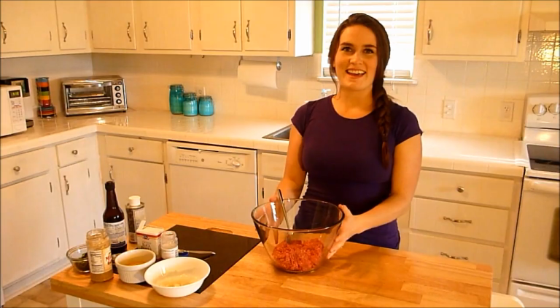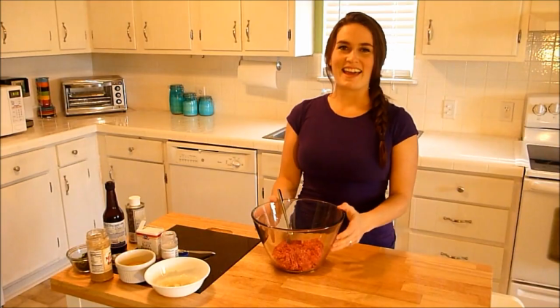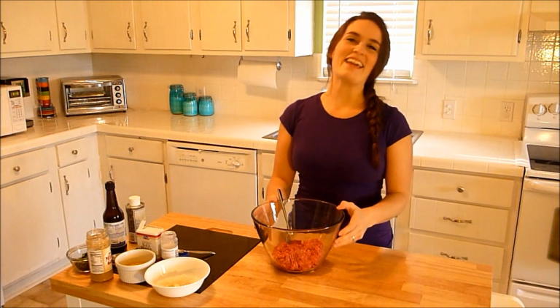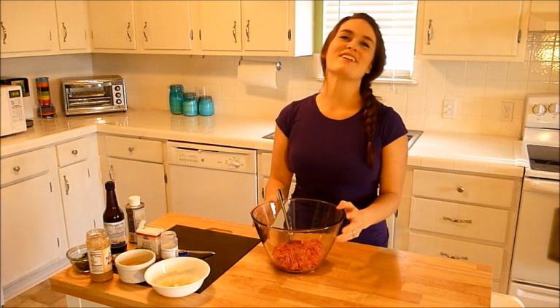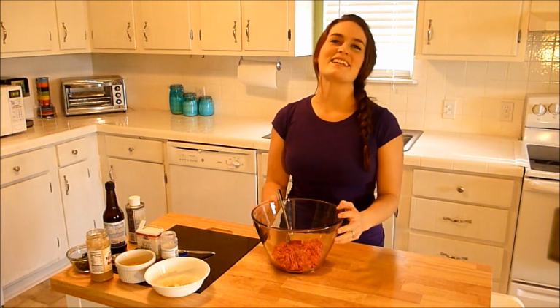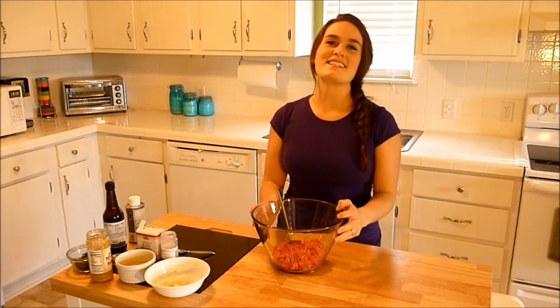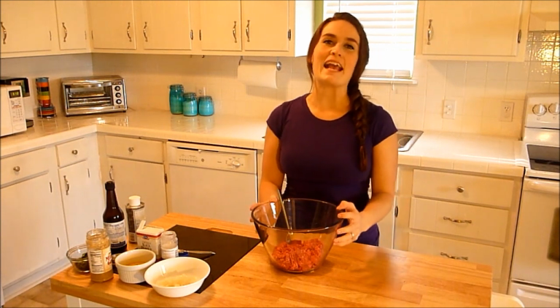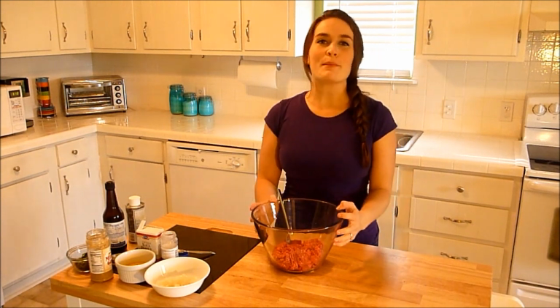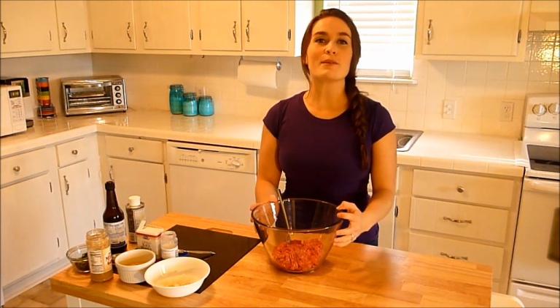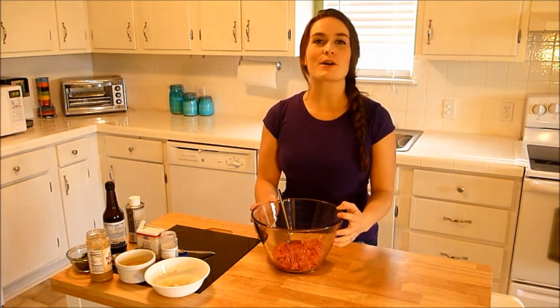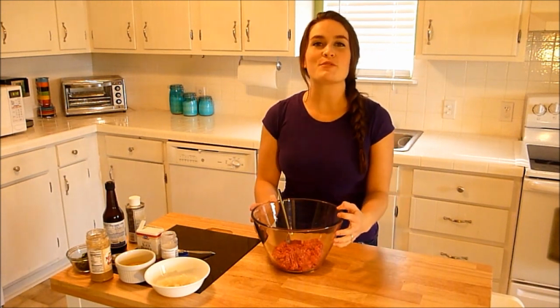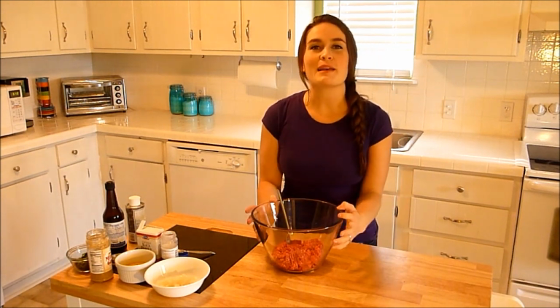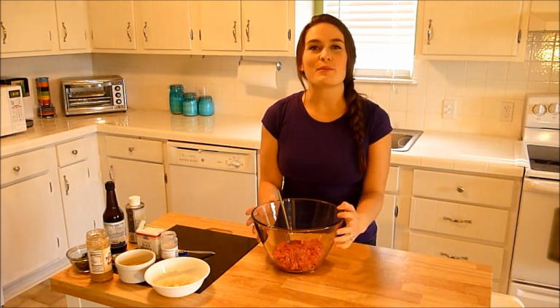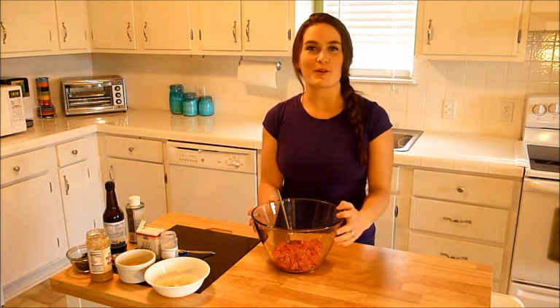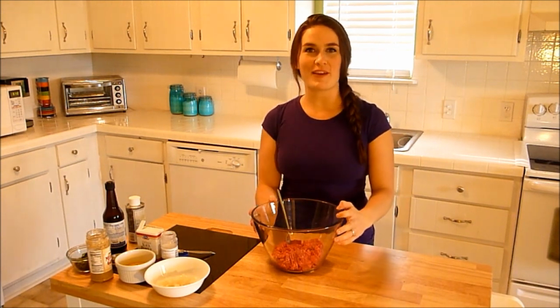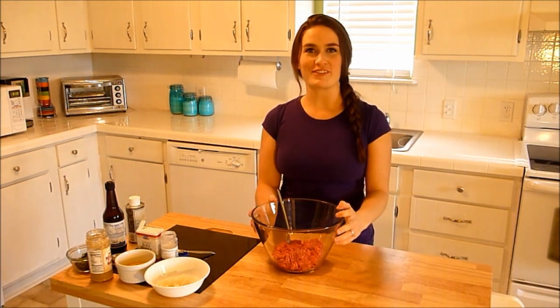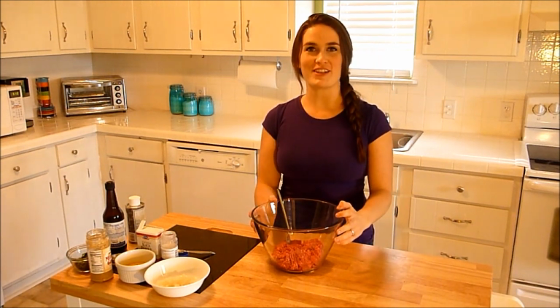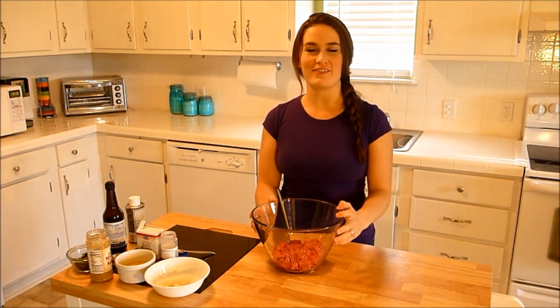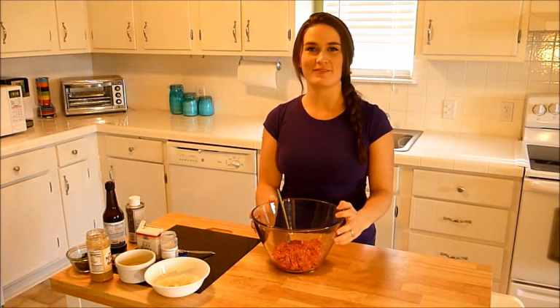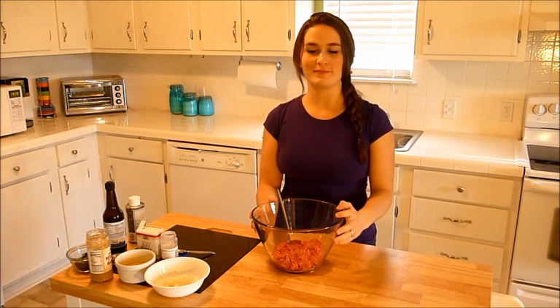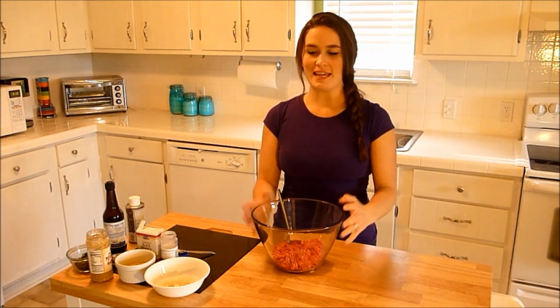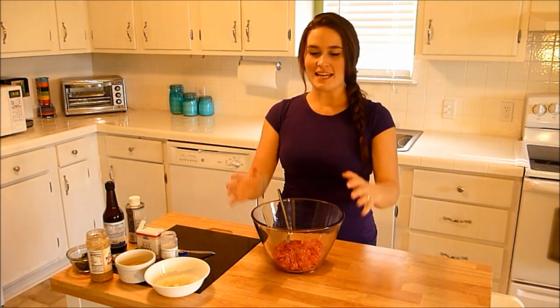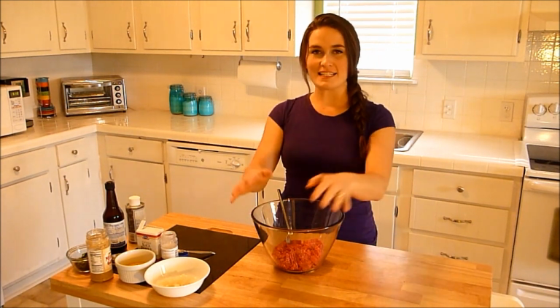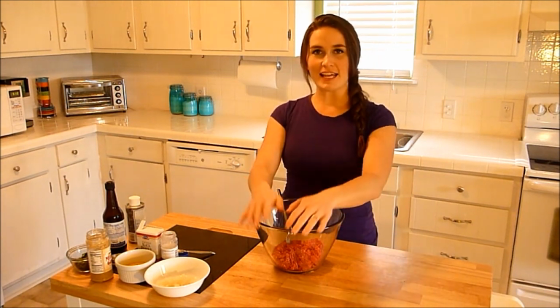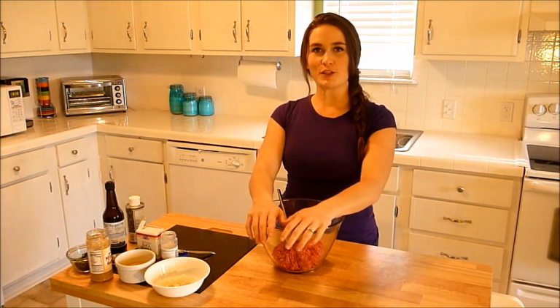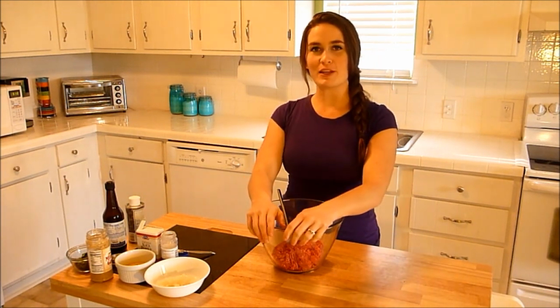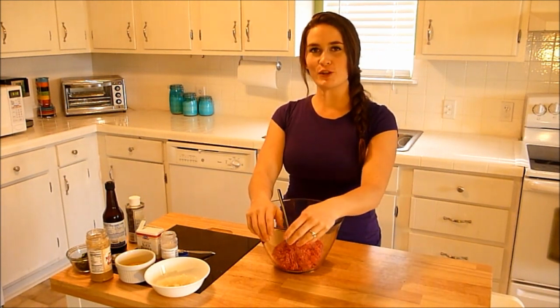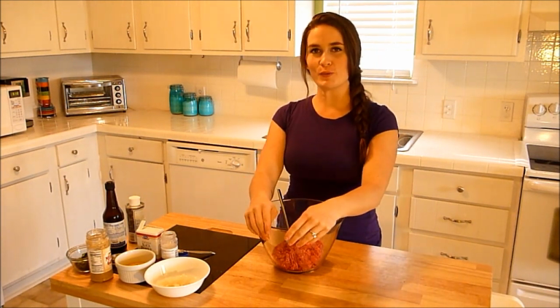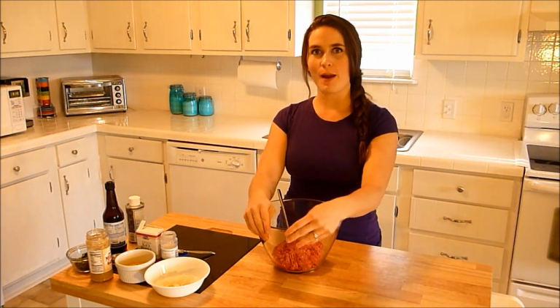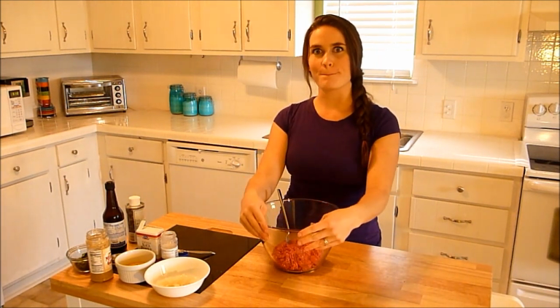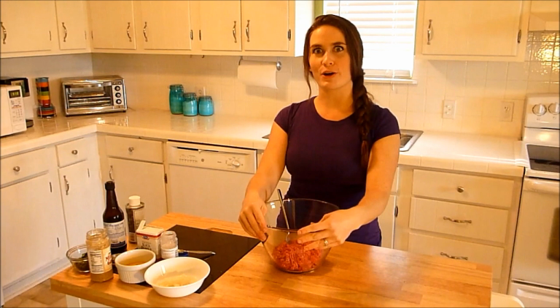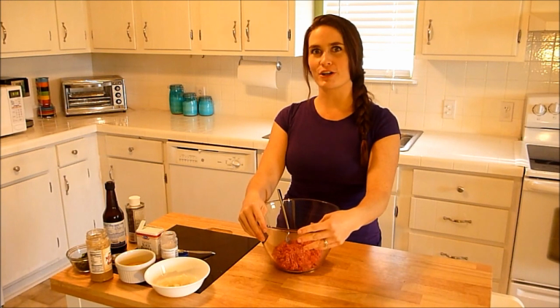Hey, y'all. It's Amy. Welcome to Become Your Own Favorite Chef. Today on the menu, burgers.